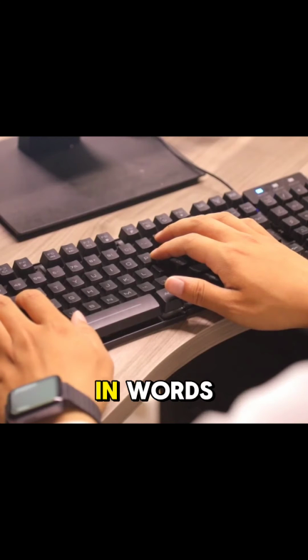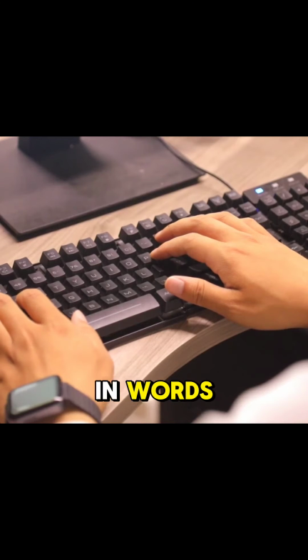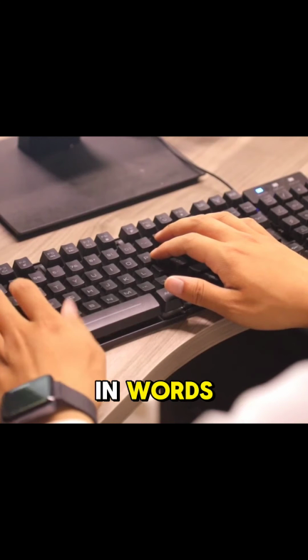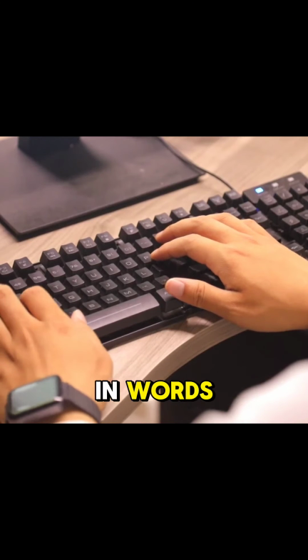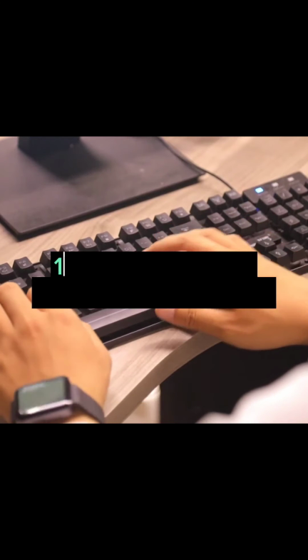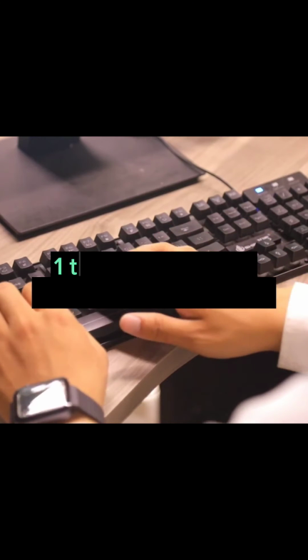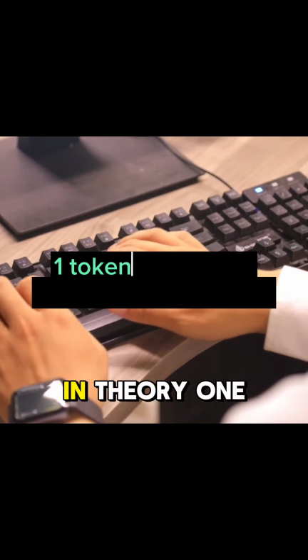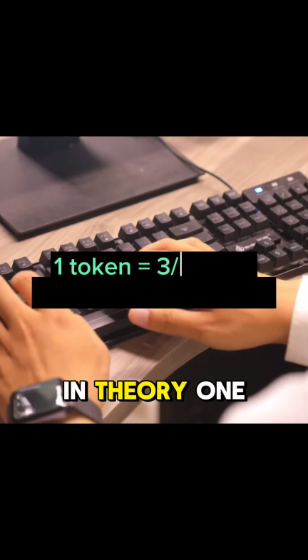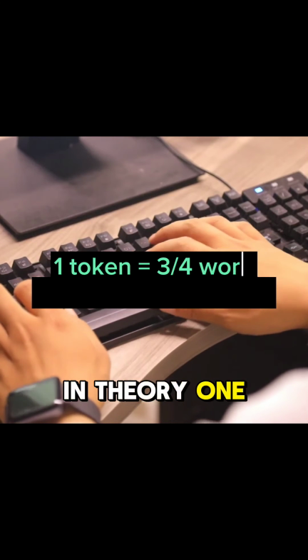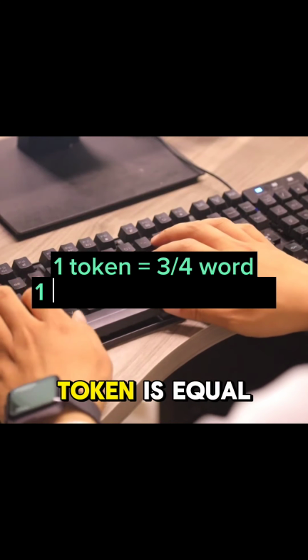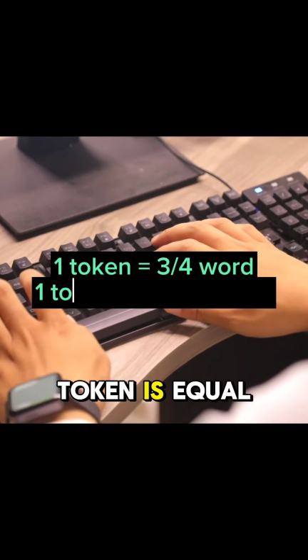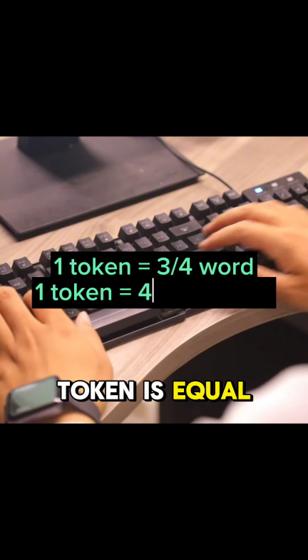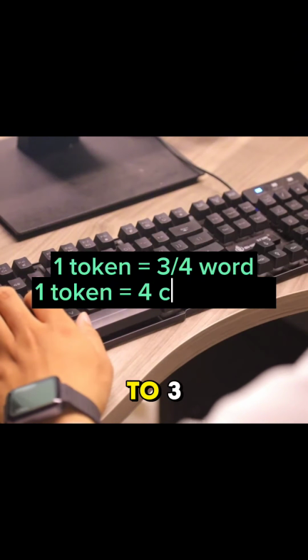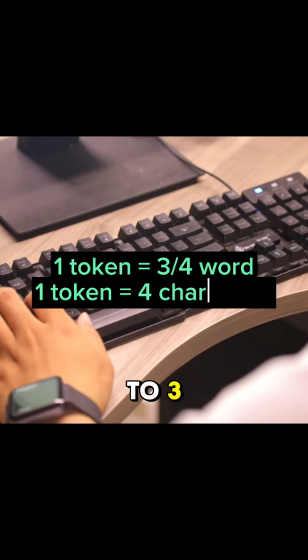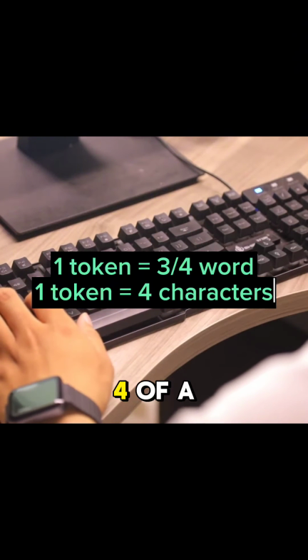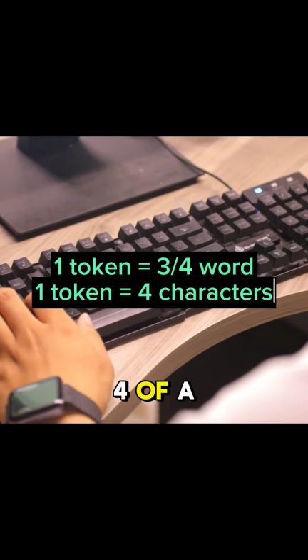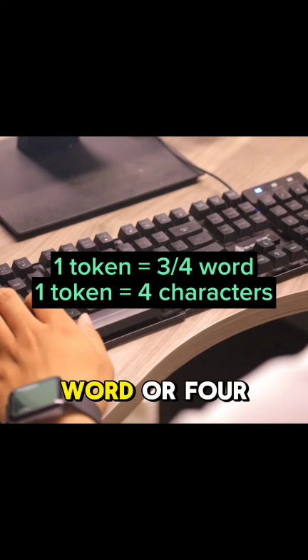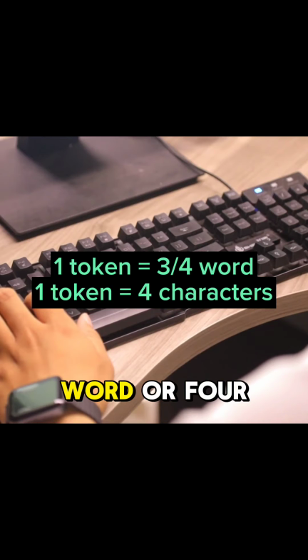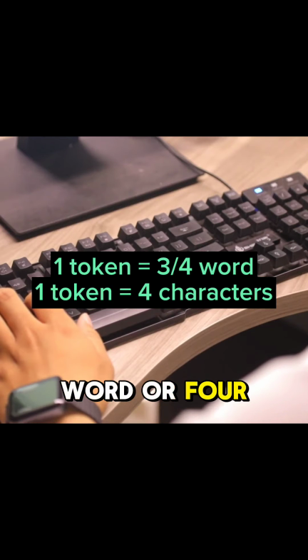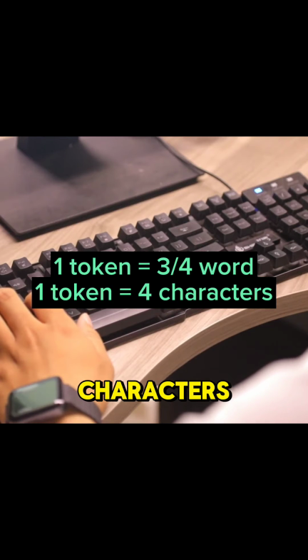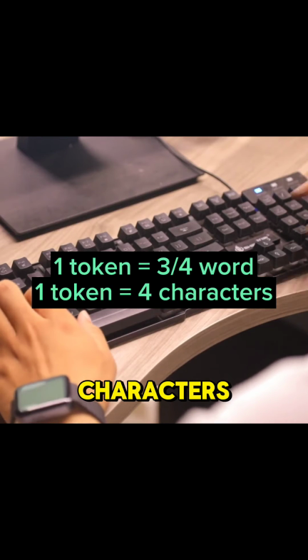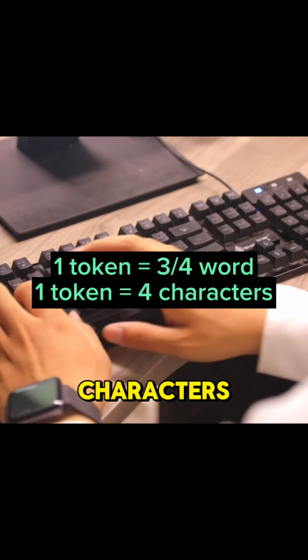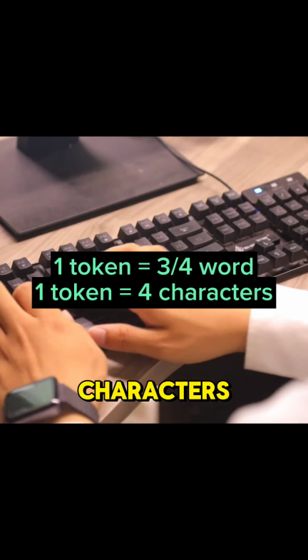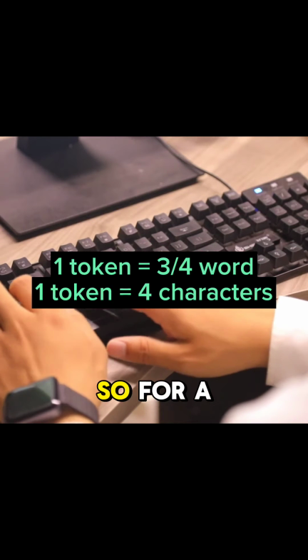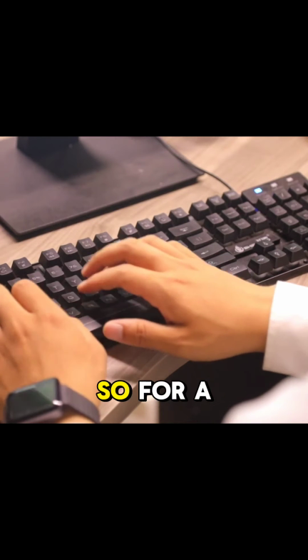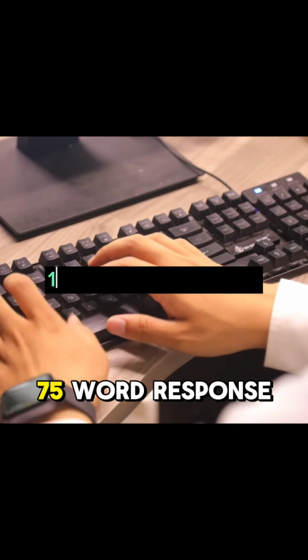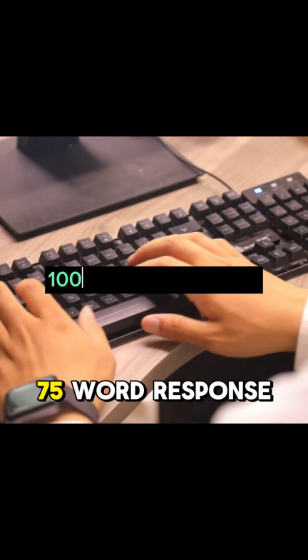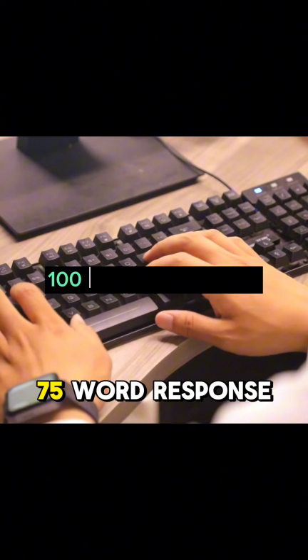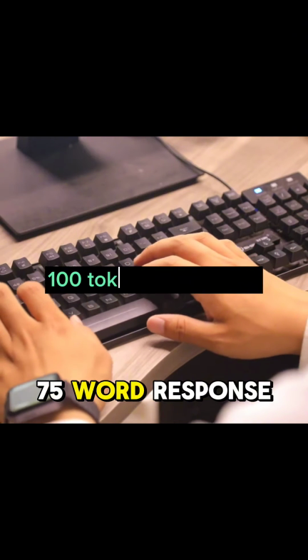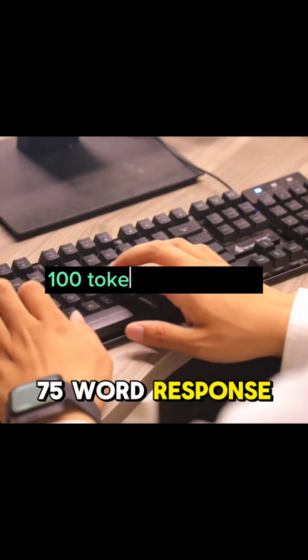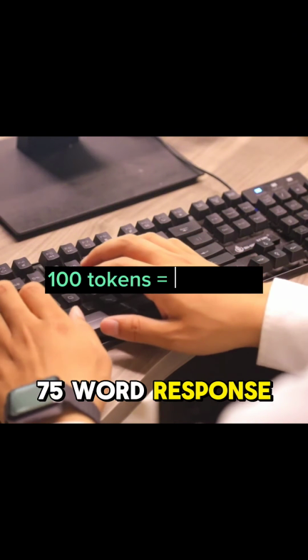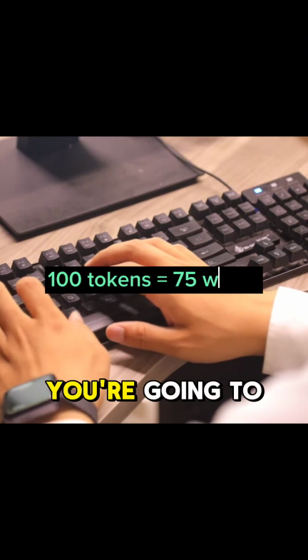In theory, one token is equal to three-quarters of a word, or four characters. So for a 75-word response, you're going to spend about 100 tokens.